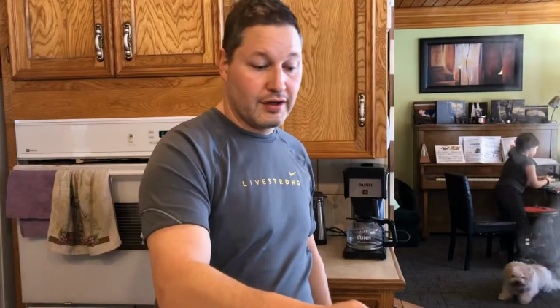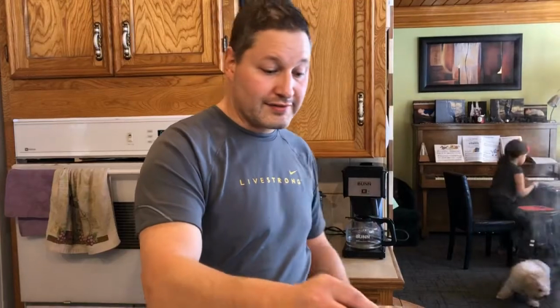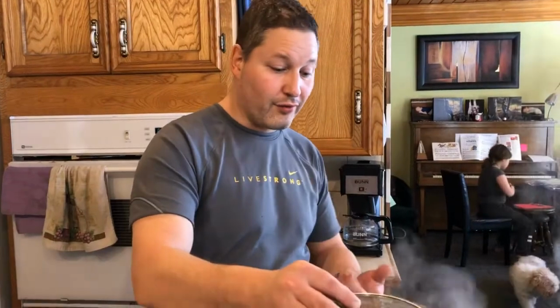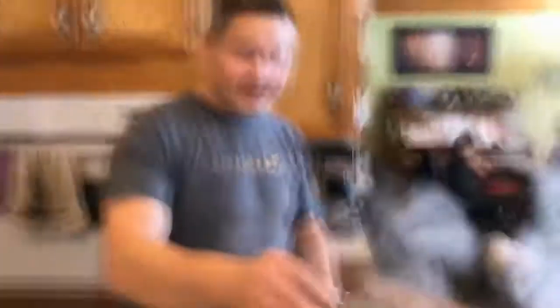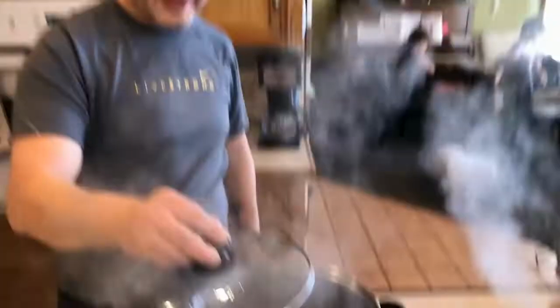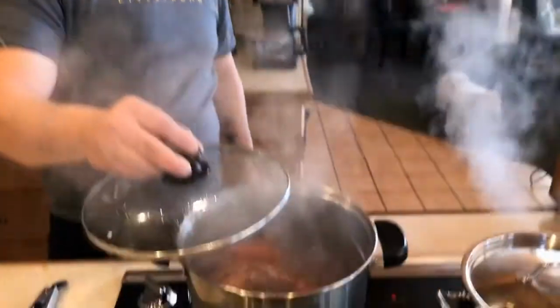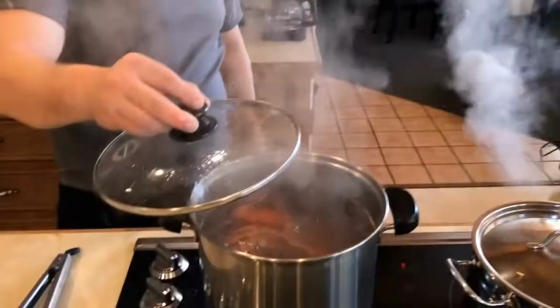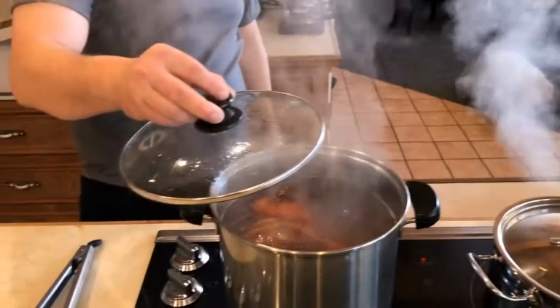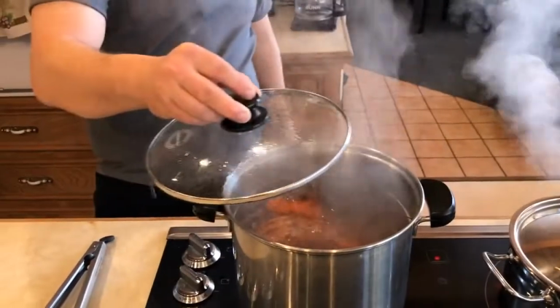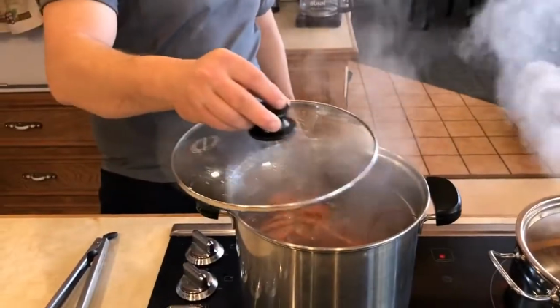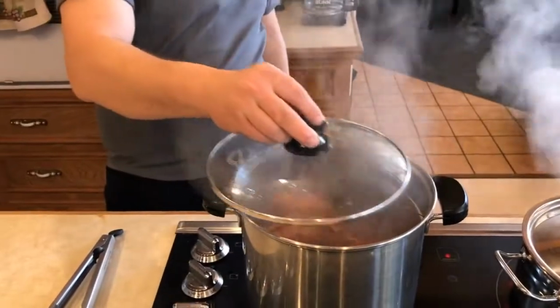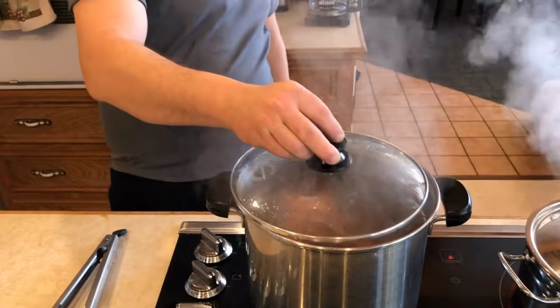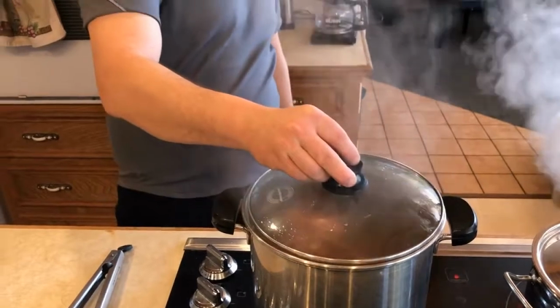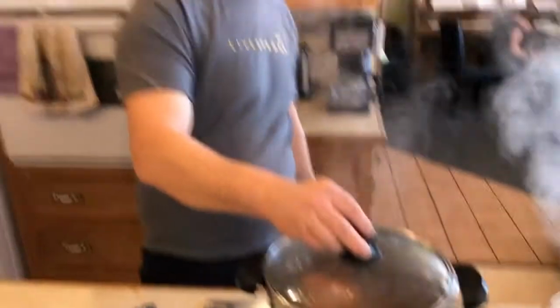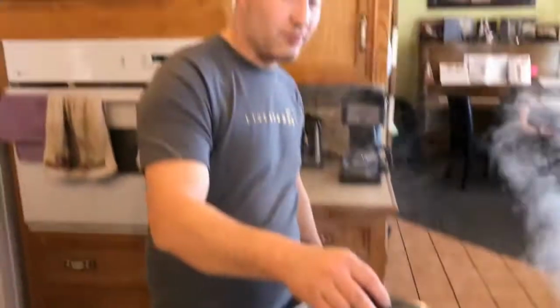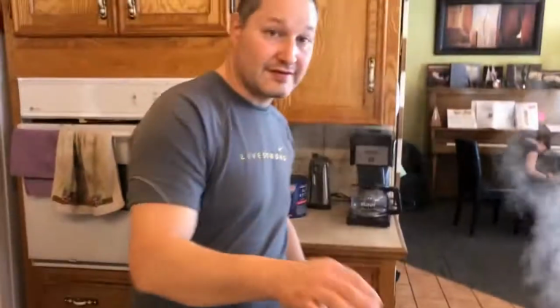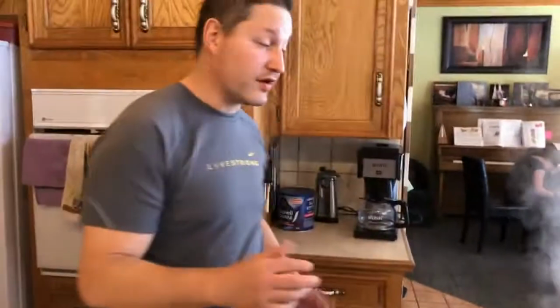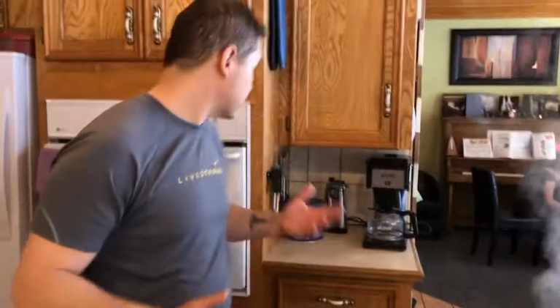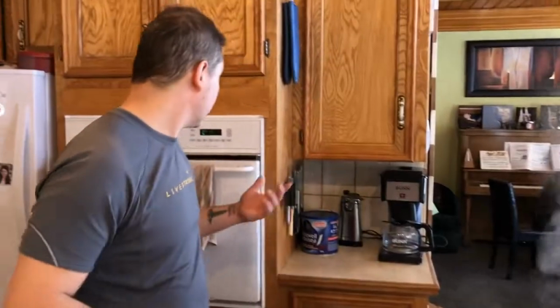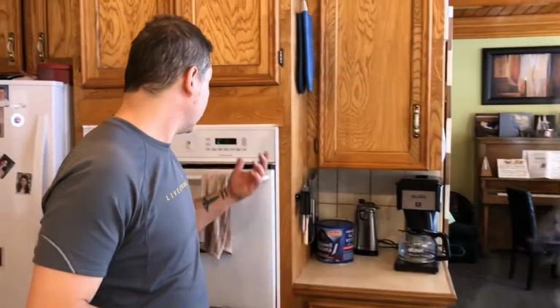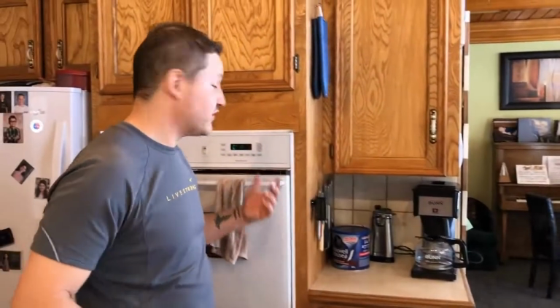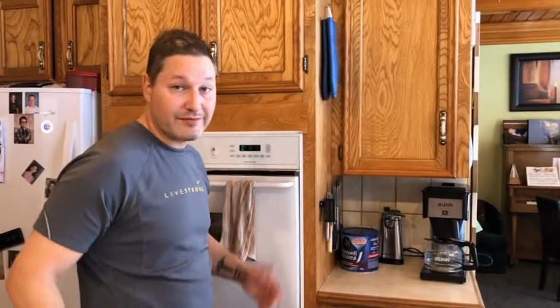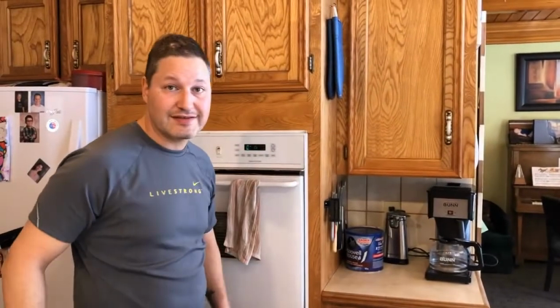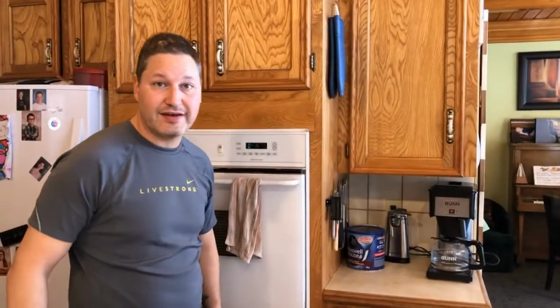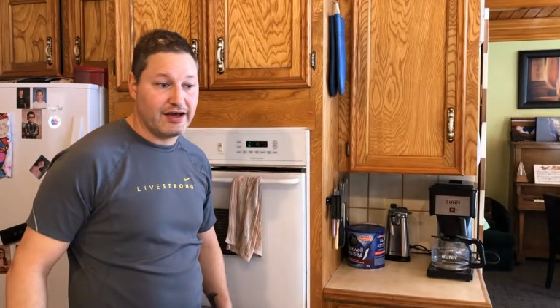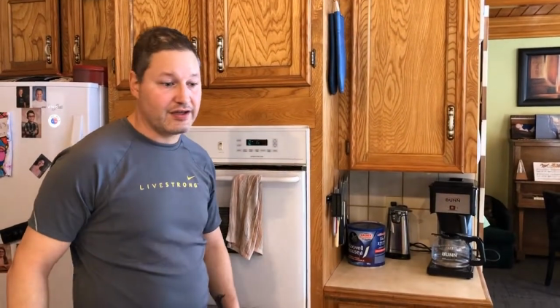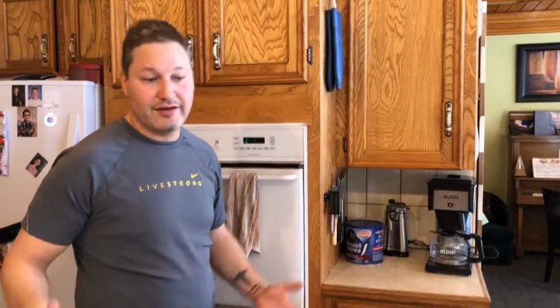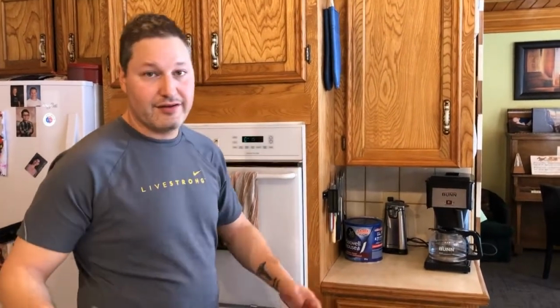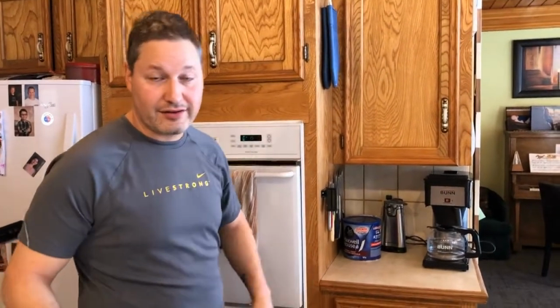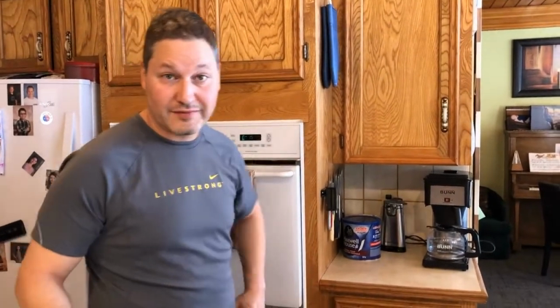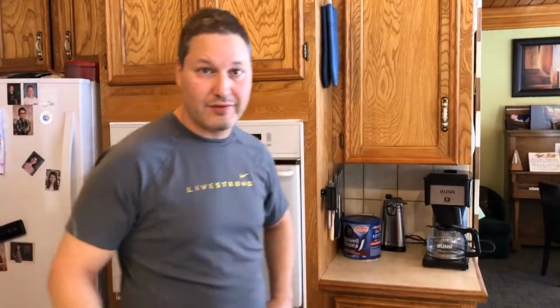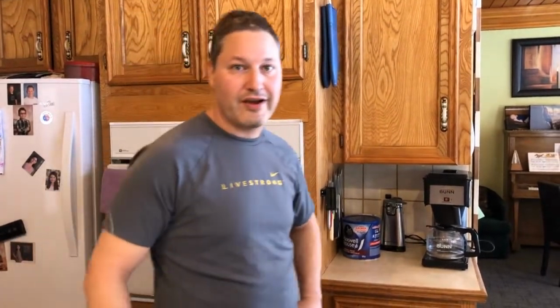The water's back to a boil now — it didn't take very long. So we'll start our timer at 15 minutes and the lobster will be ready.